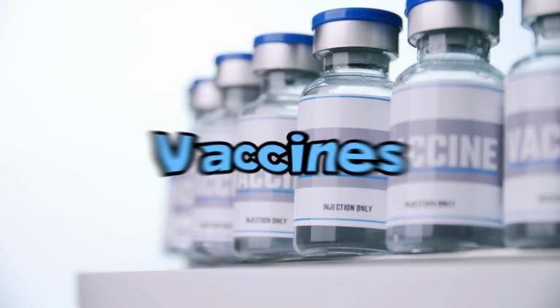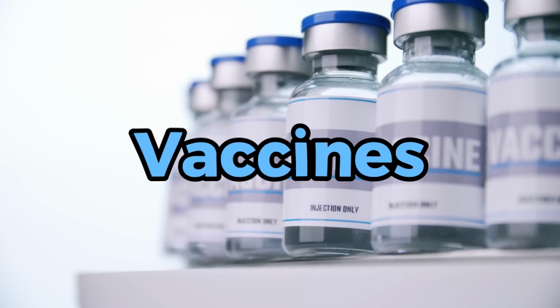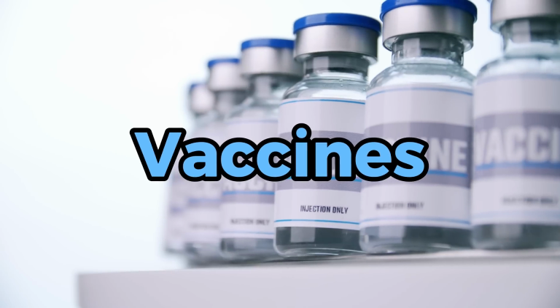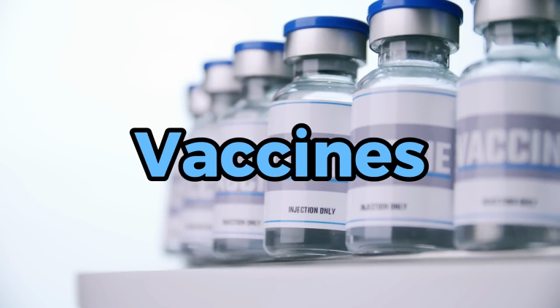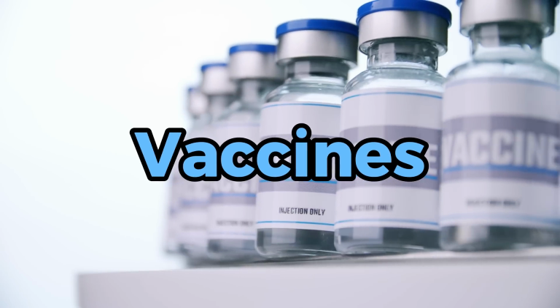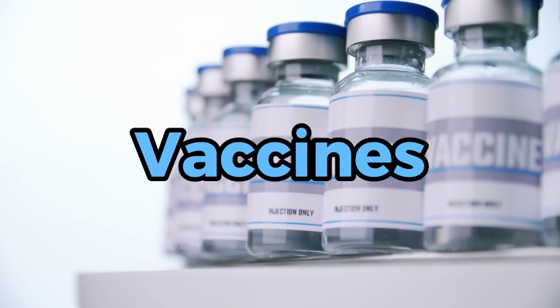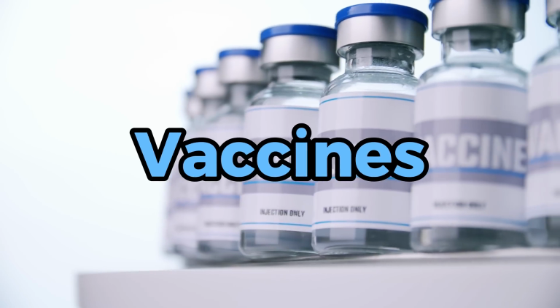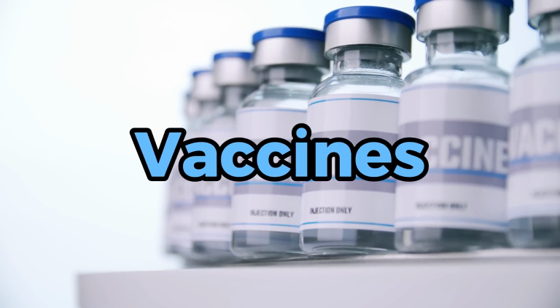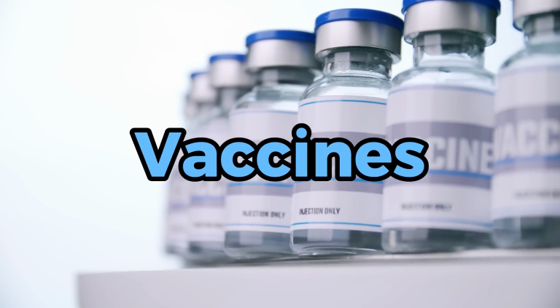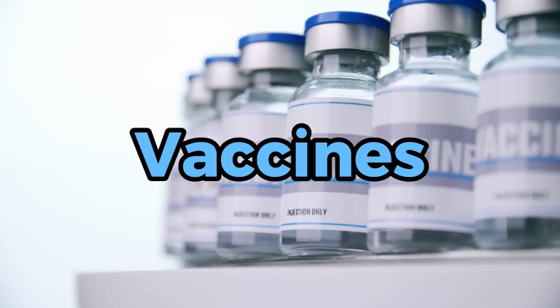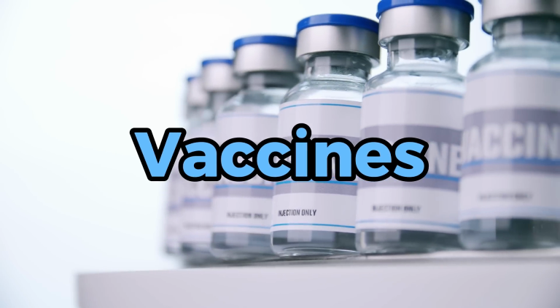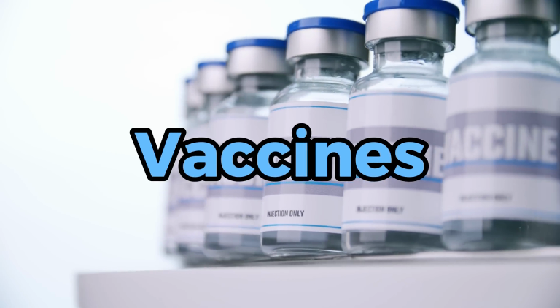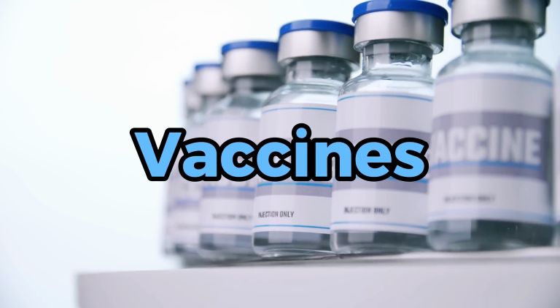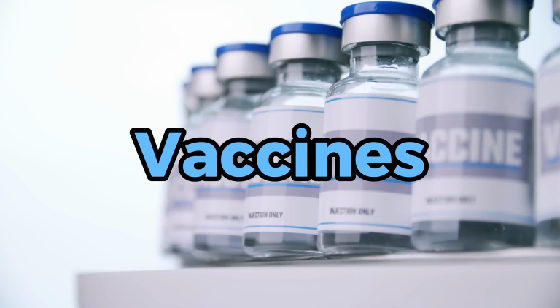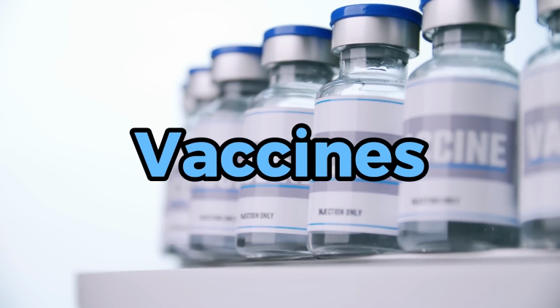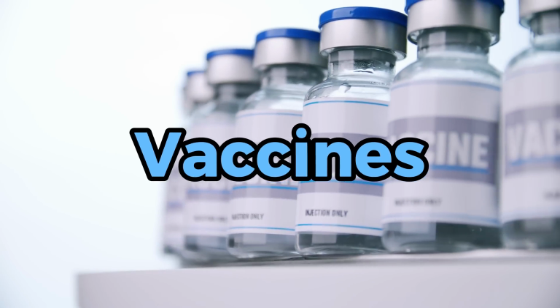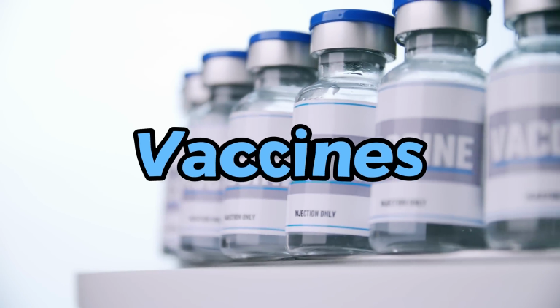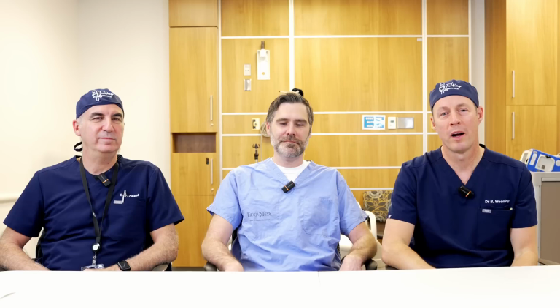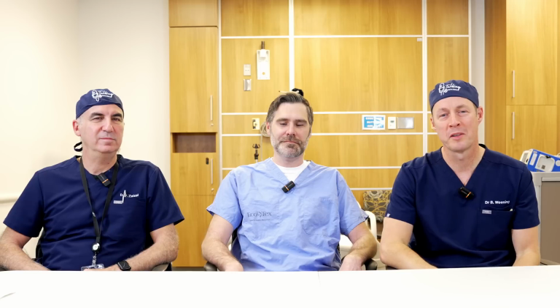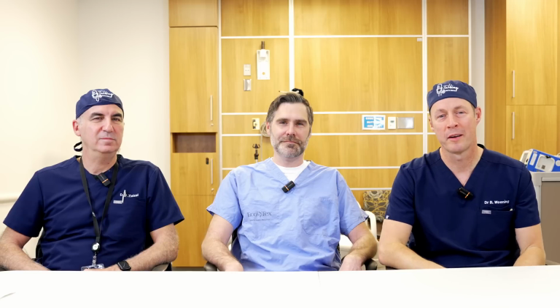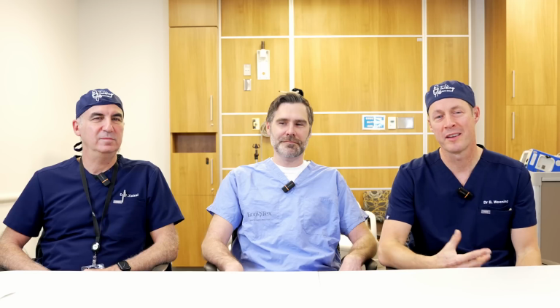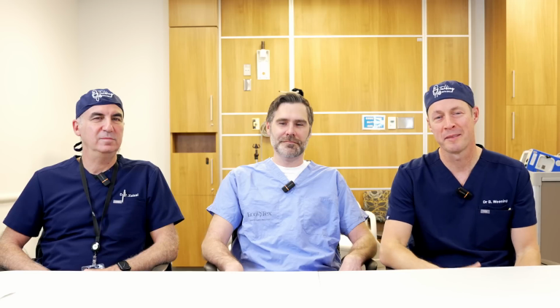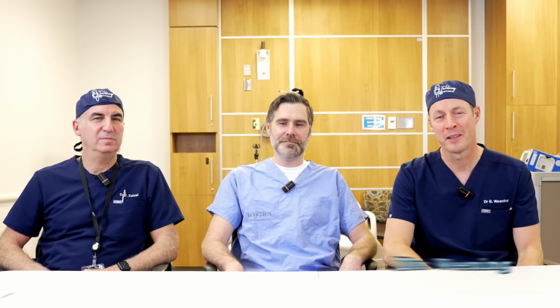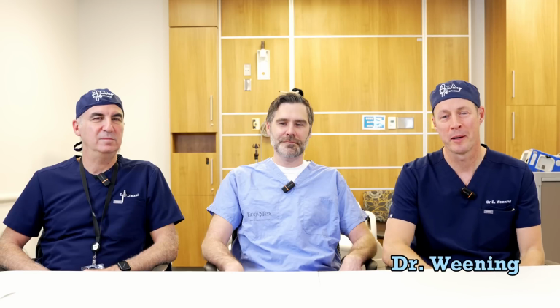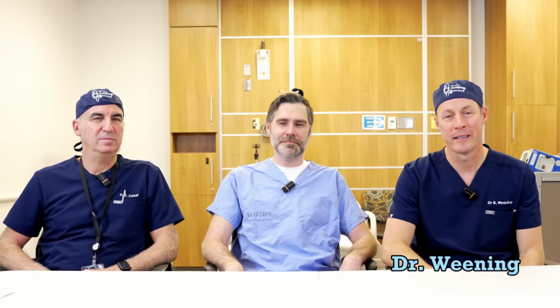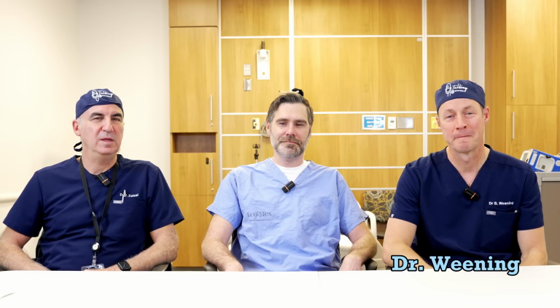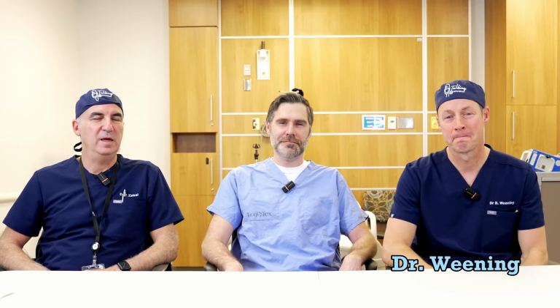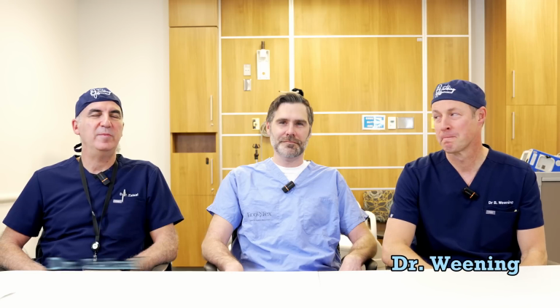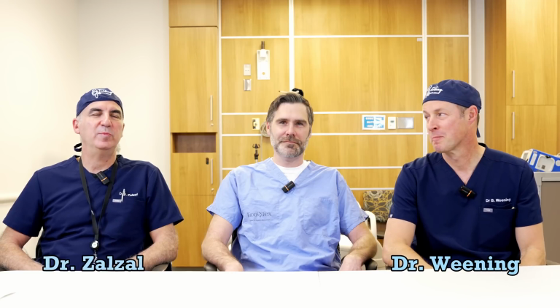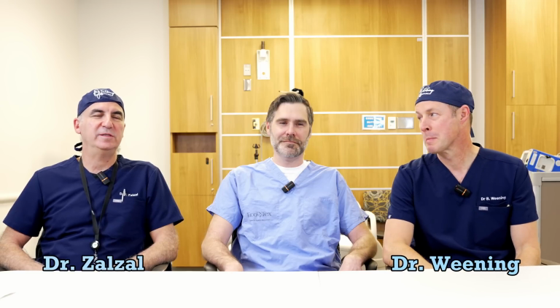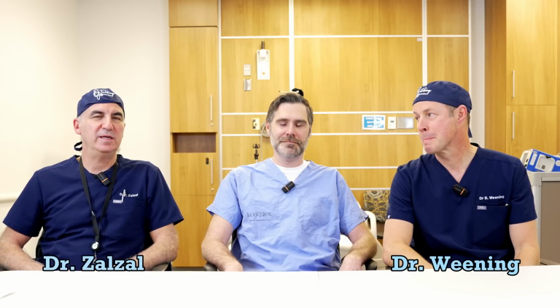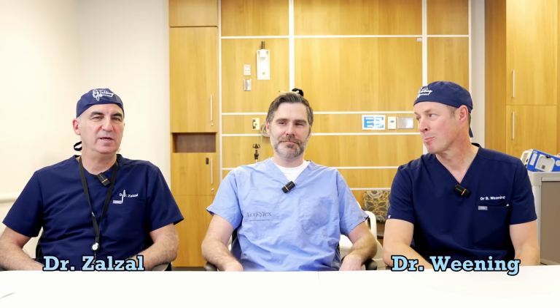Vaccines. What are they? How do they work? Why do we need them? Welcome to Talking with Docs. I'm Dr. Brad Weening. And I'm Dr. Paul Zalzal.